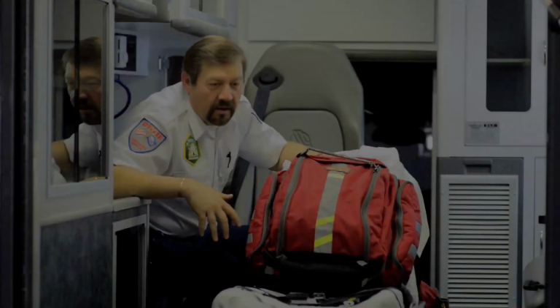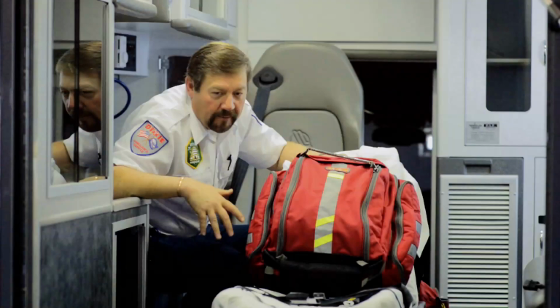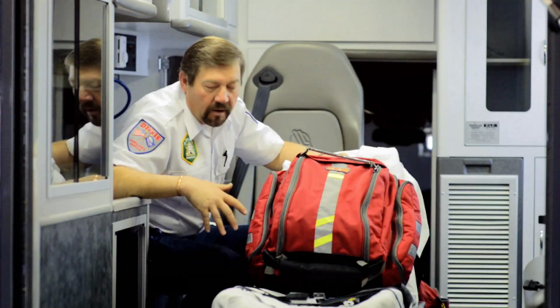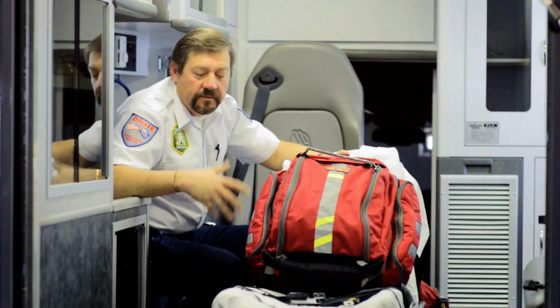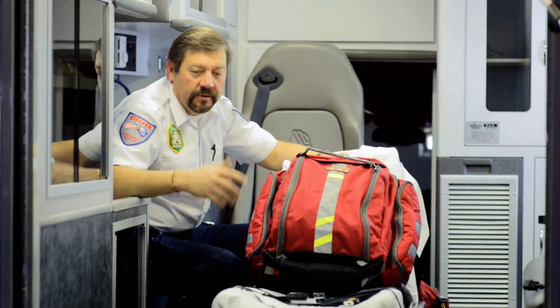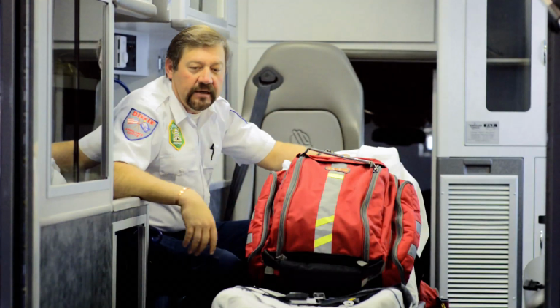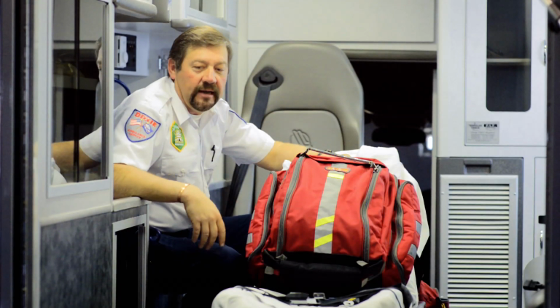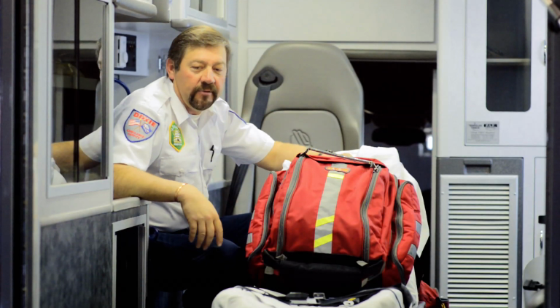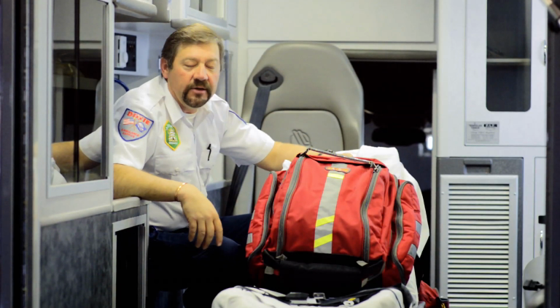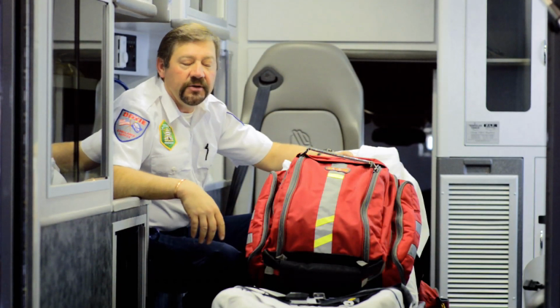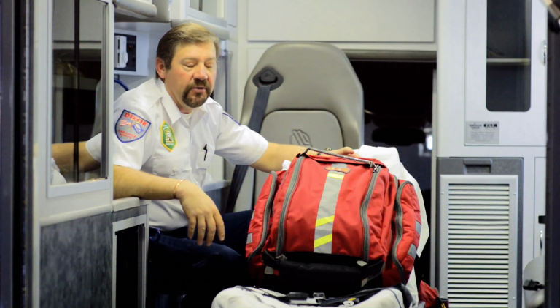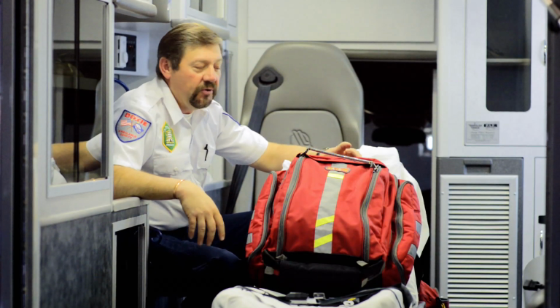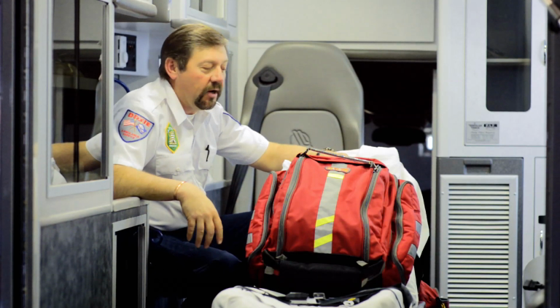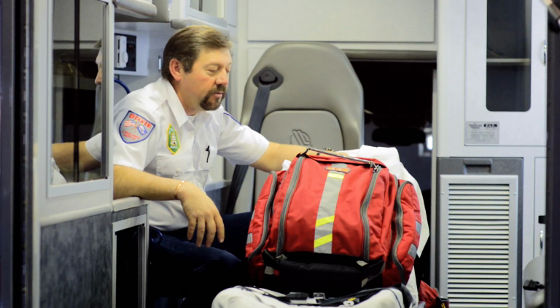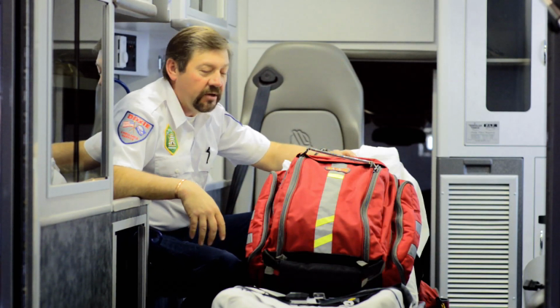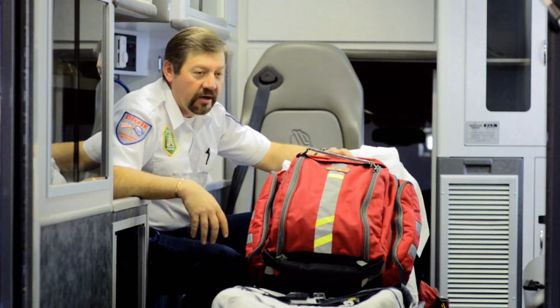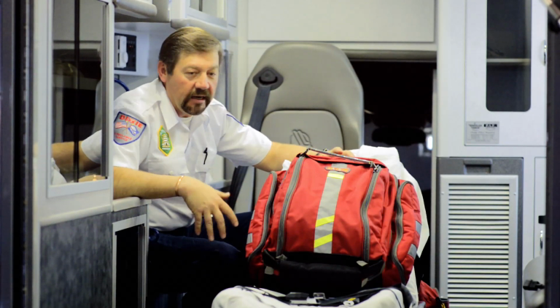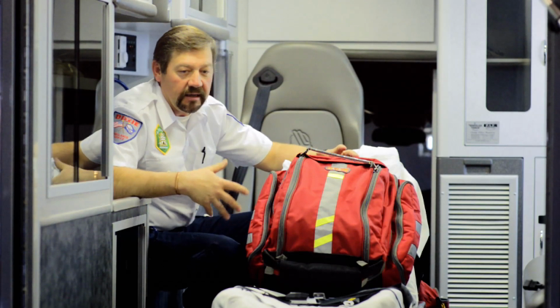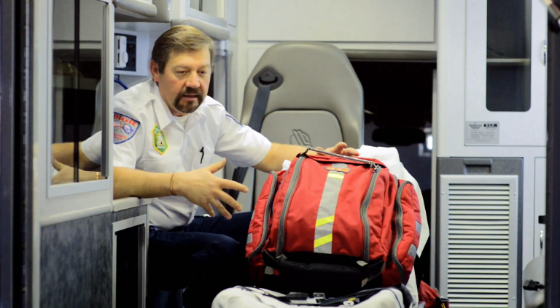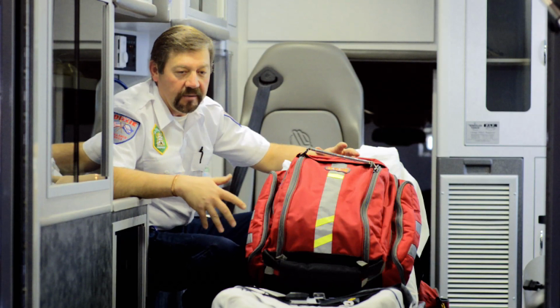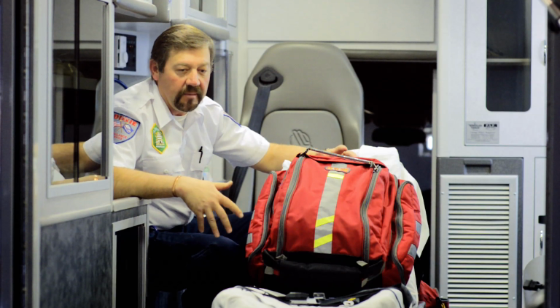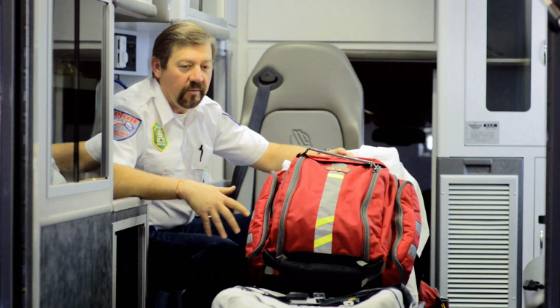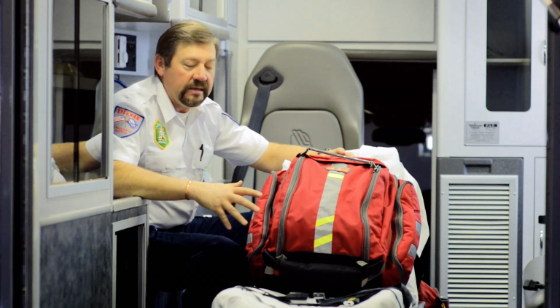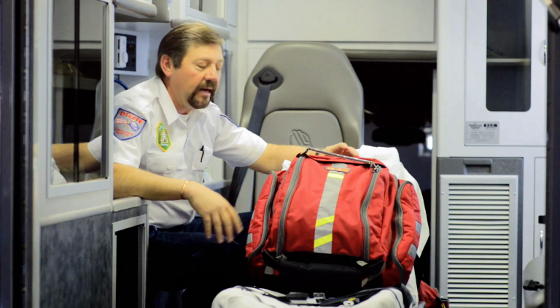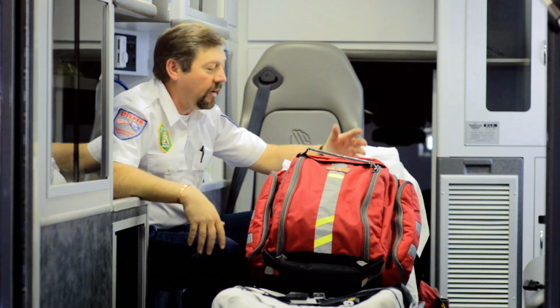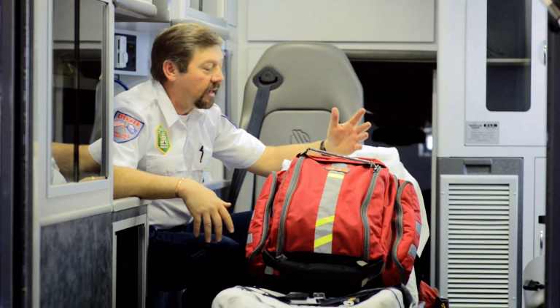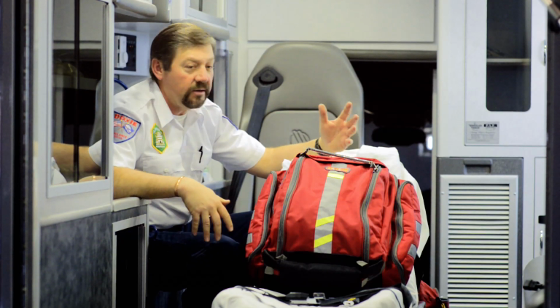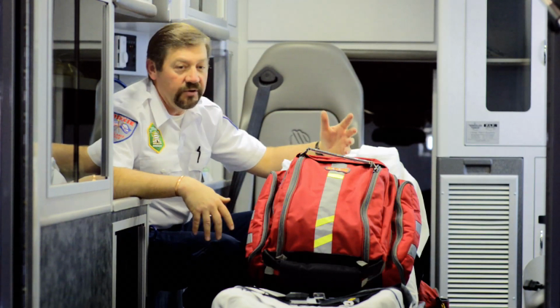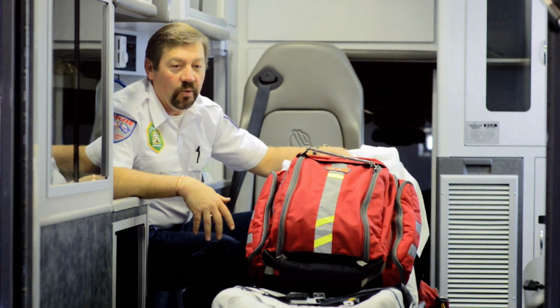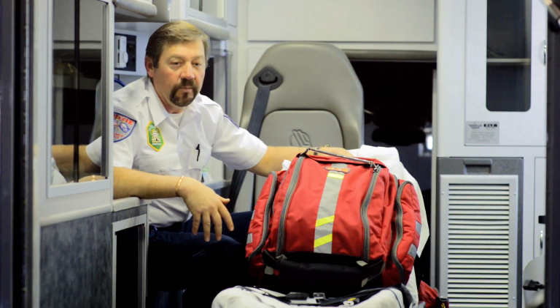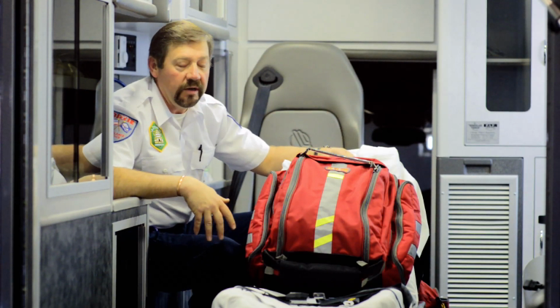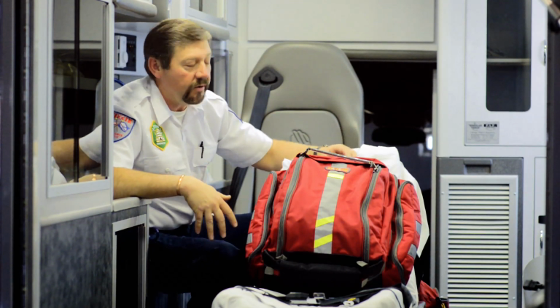Hello, I'm Paul with Dixie Ambulance here in Southern Utah. I'm just here today to tell you a little bit about my StatPak G1 Breather.